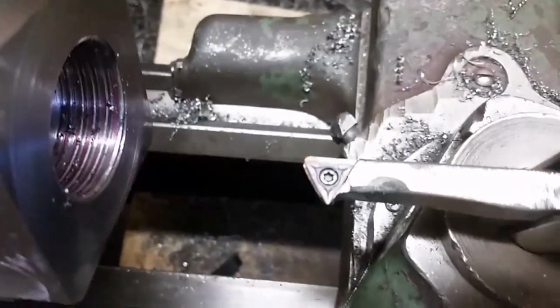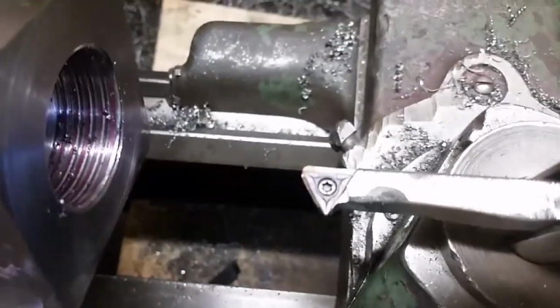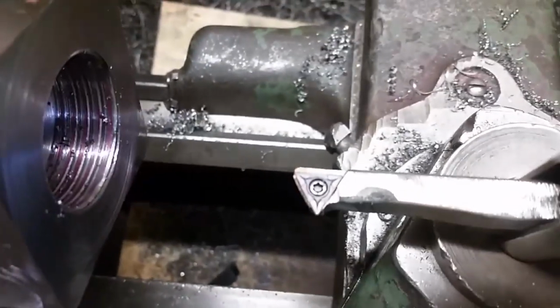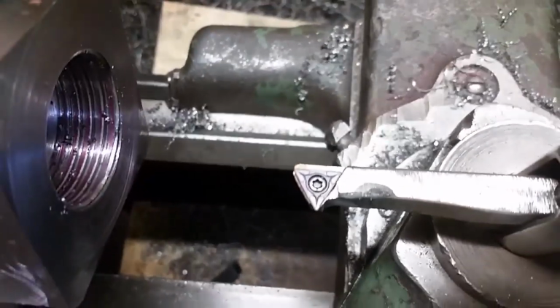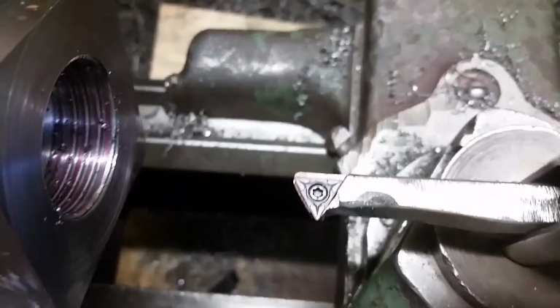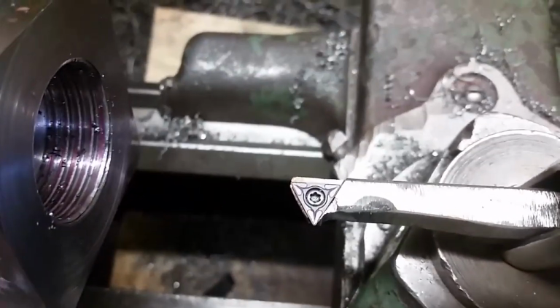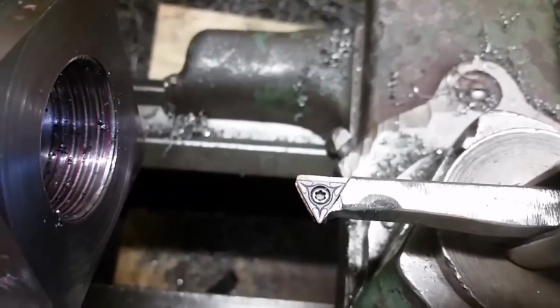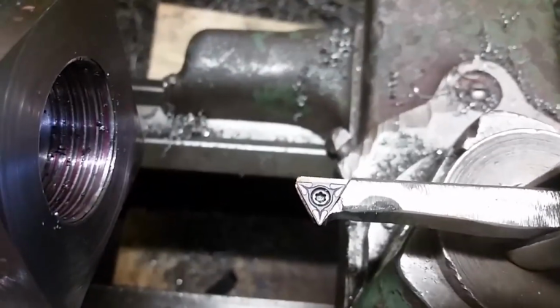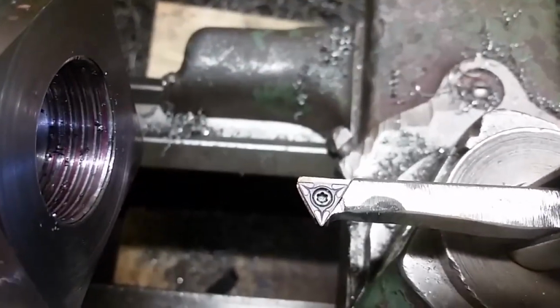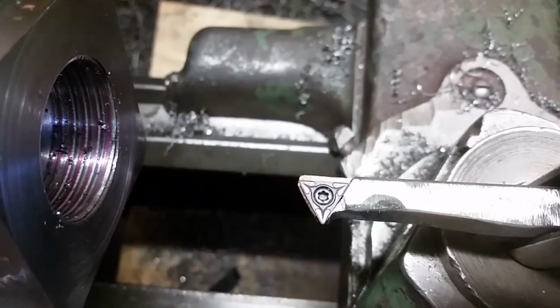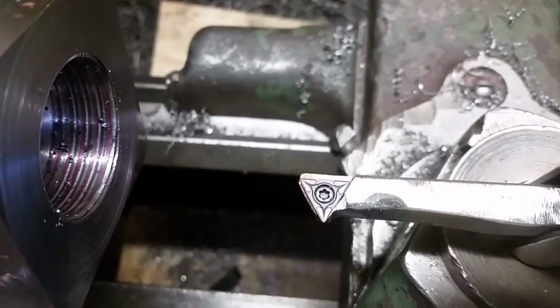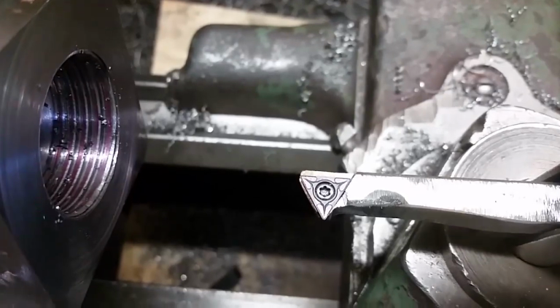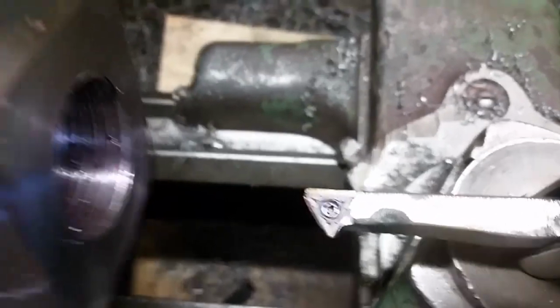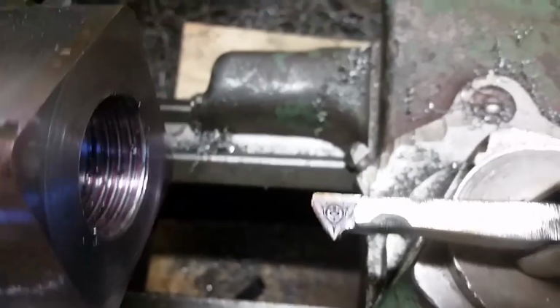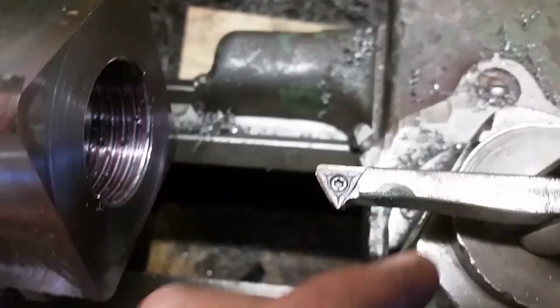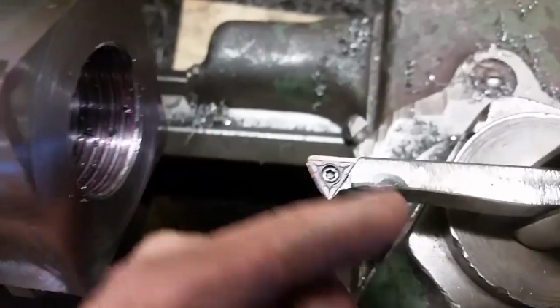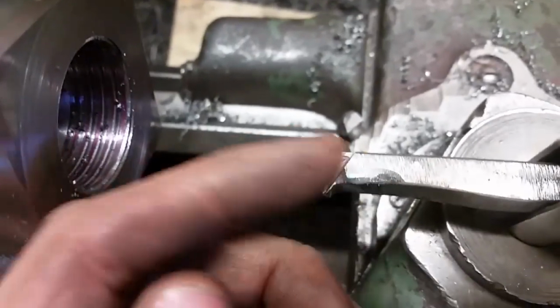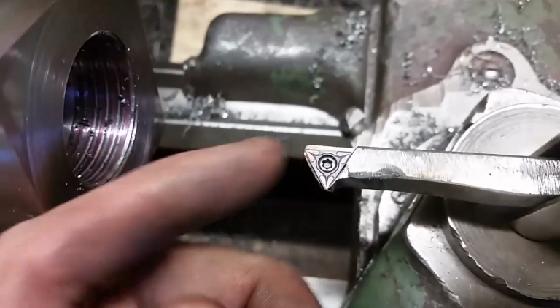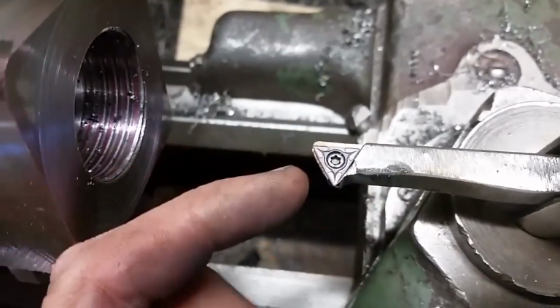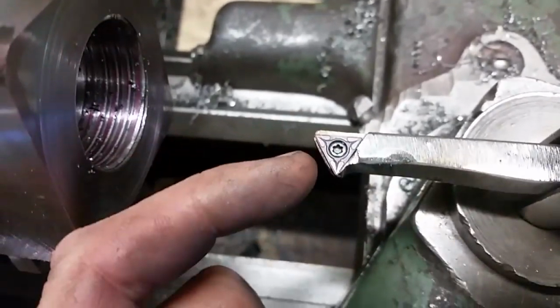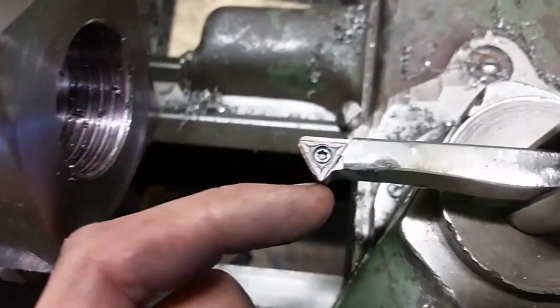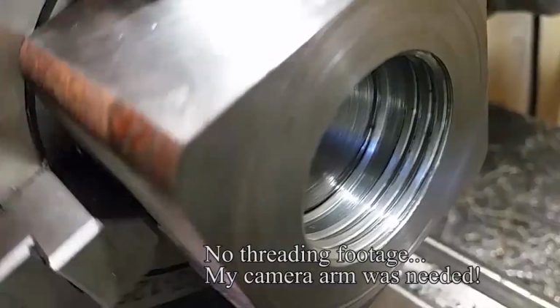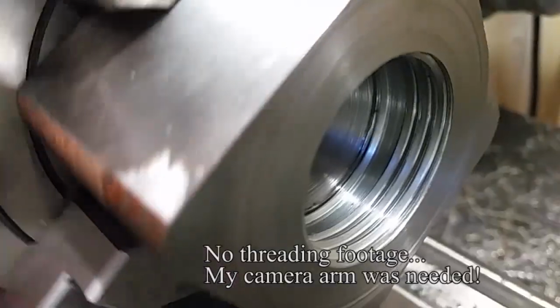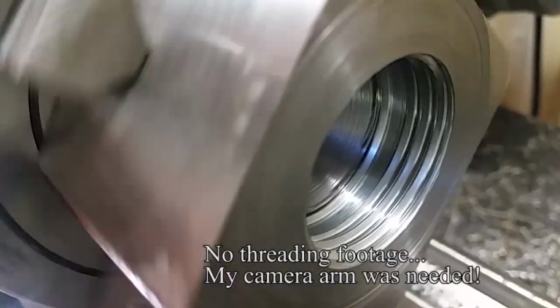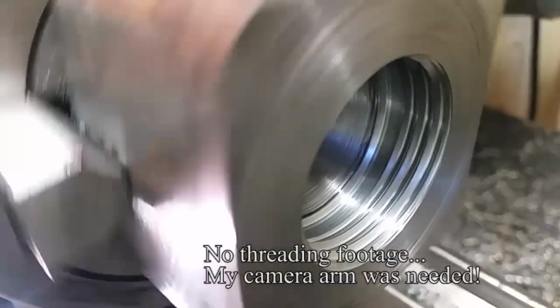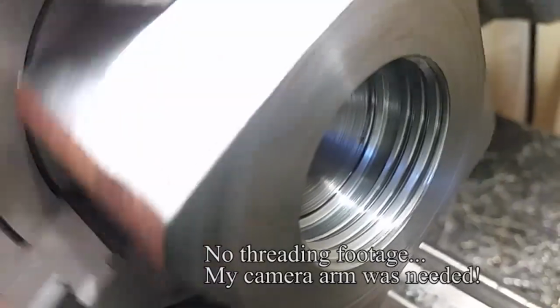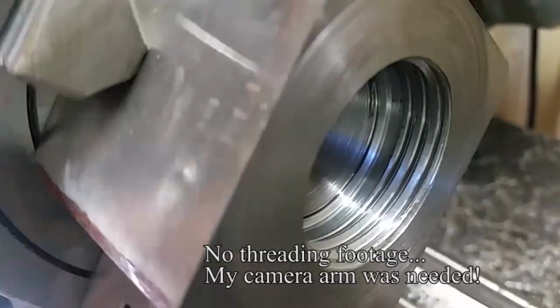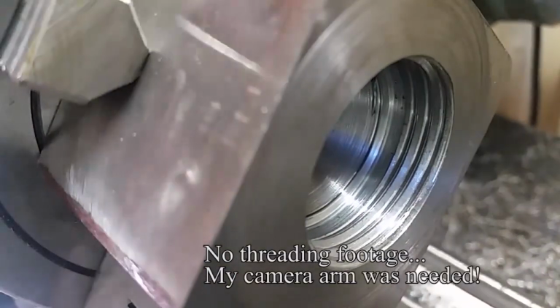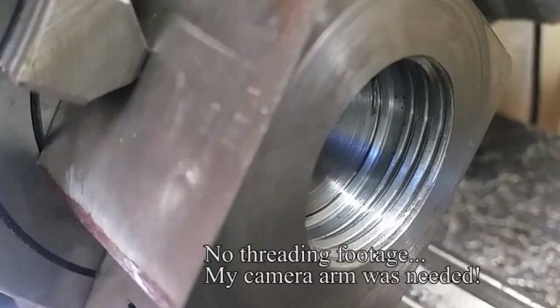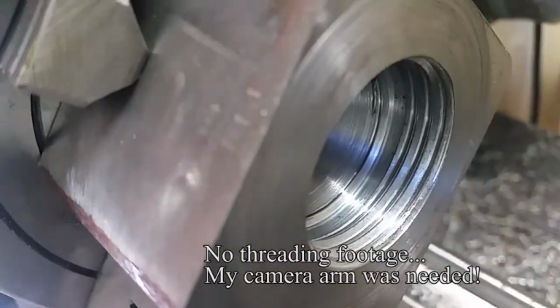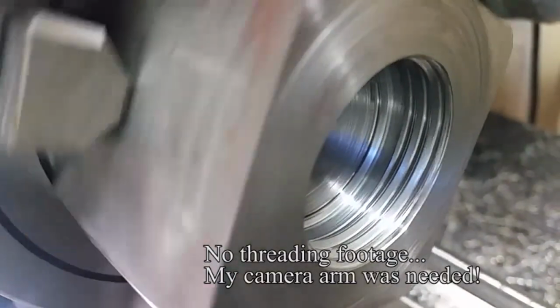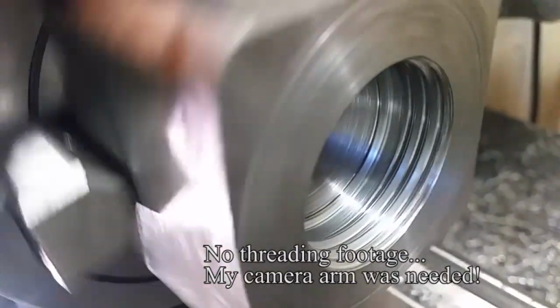I know what you're thinking here — wish I had a threading tool of that quality. Whatever works, am I right?